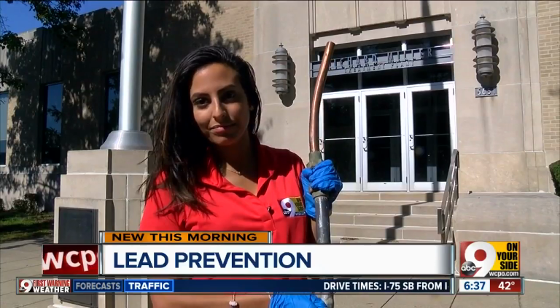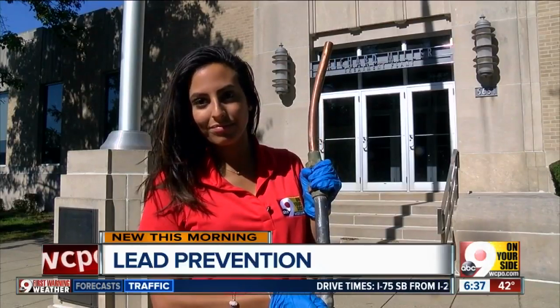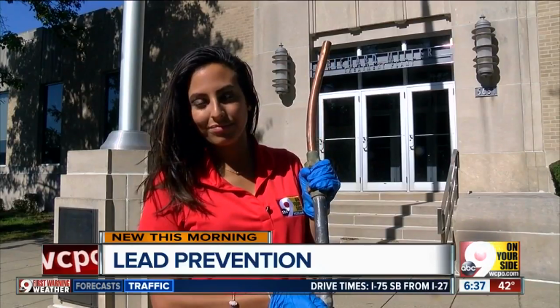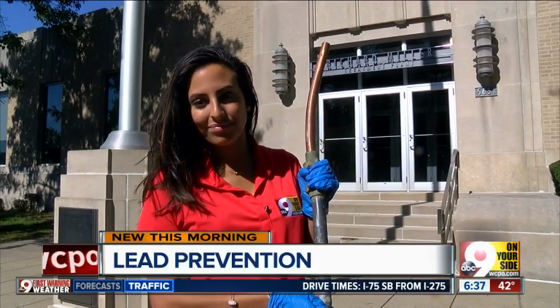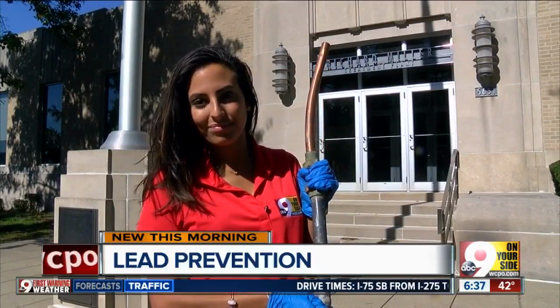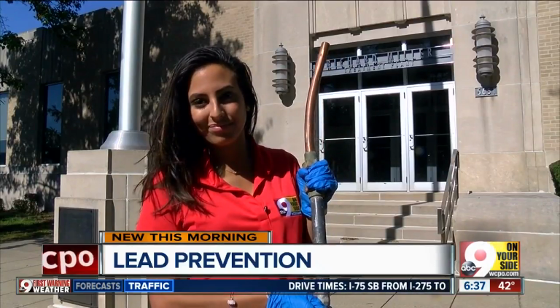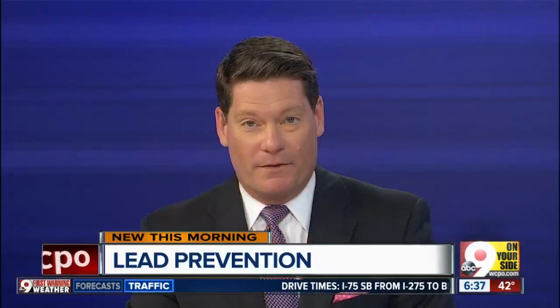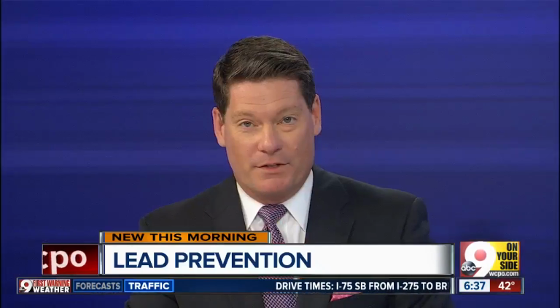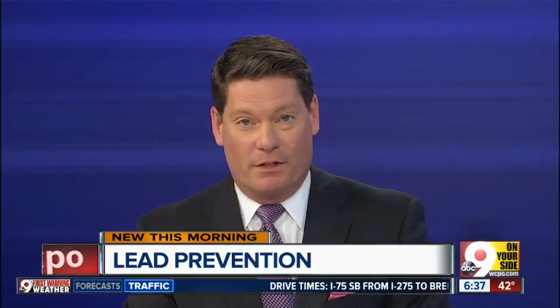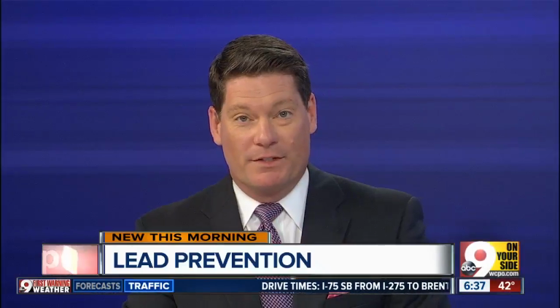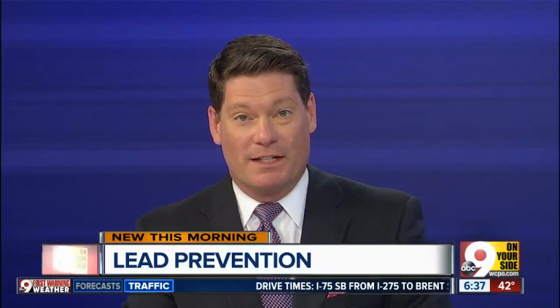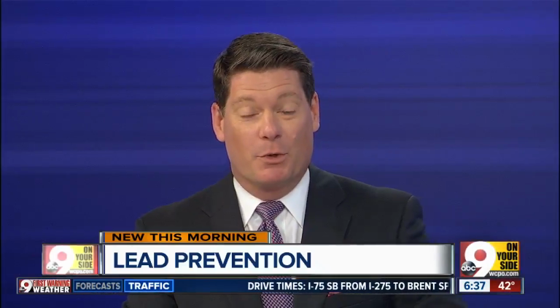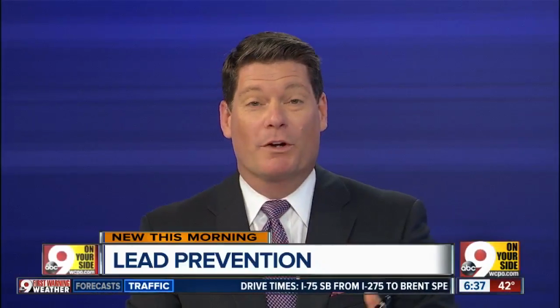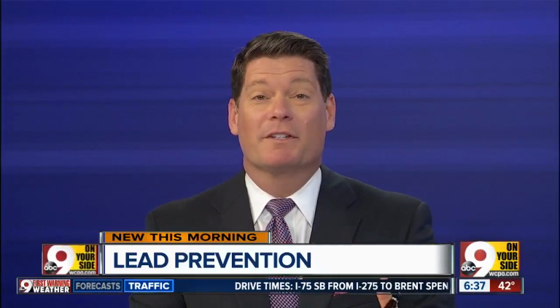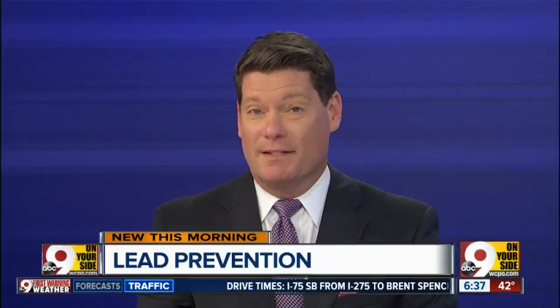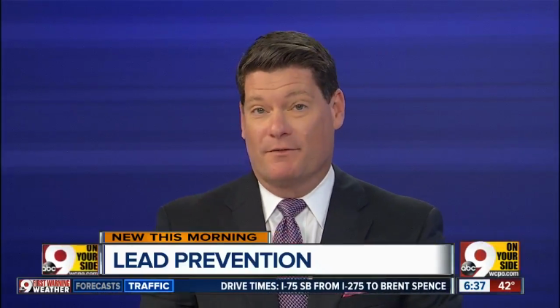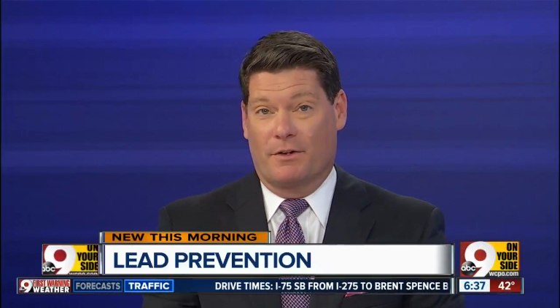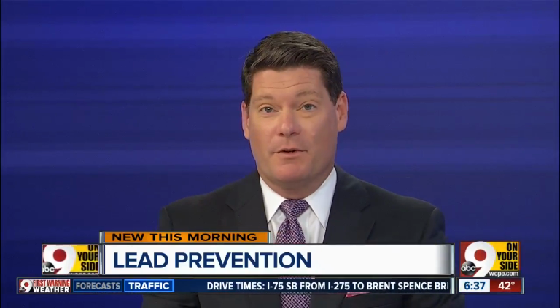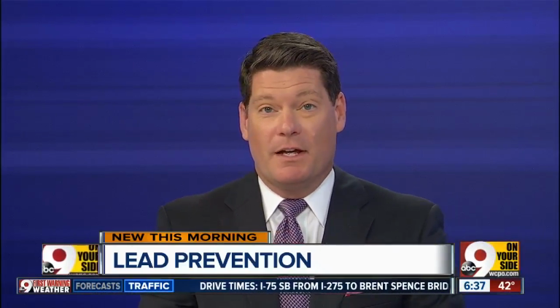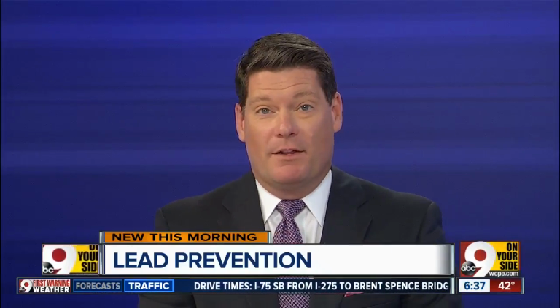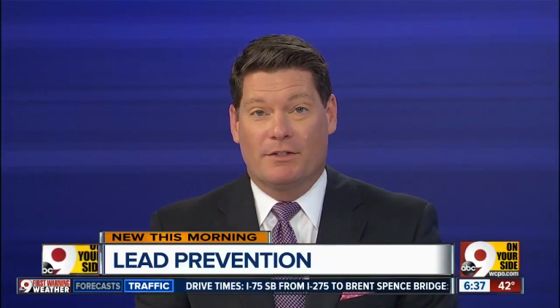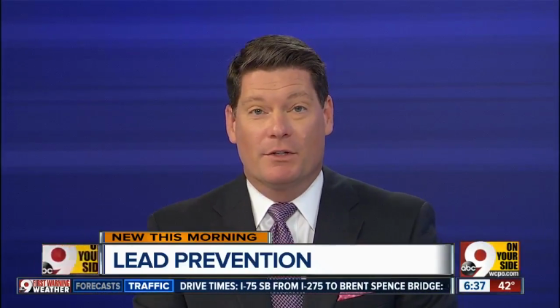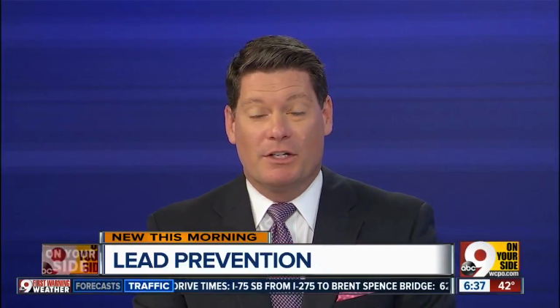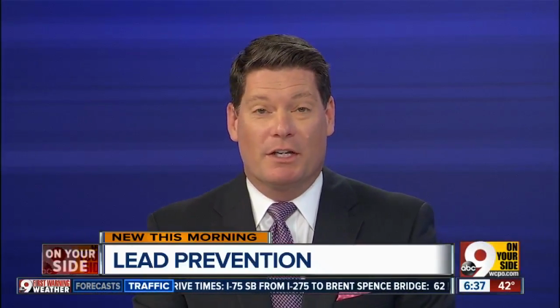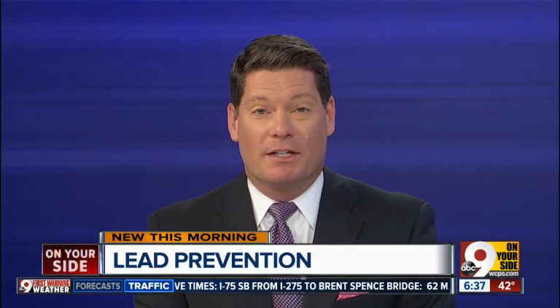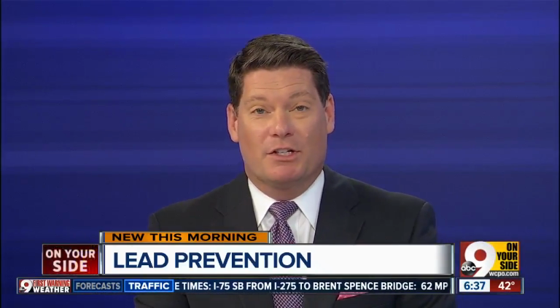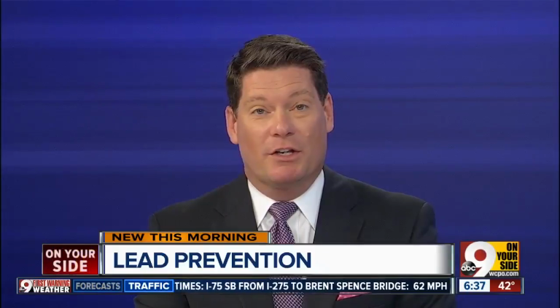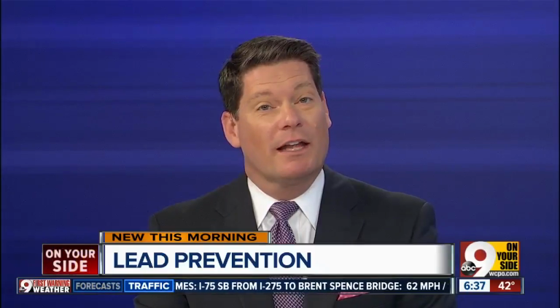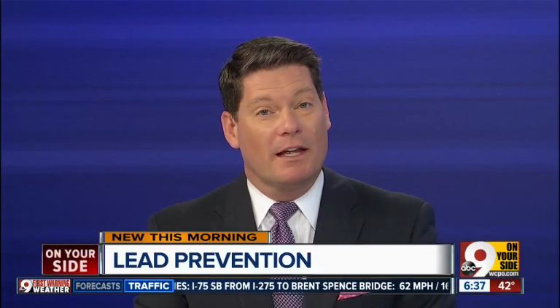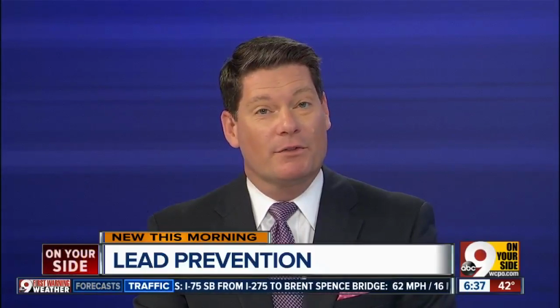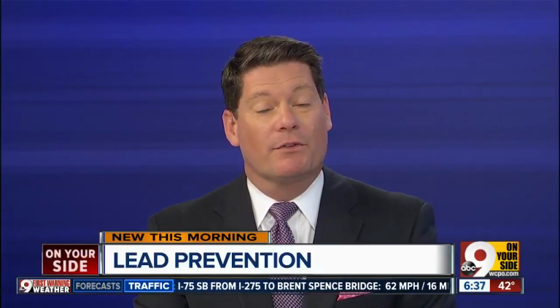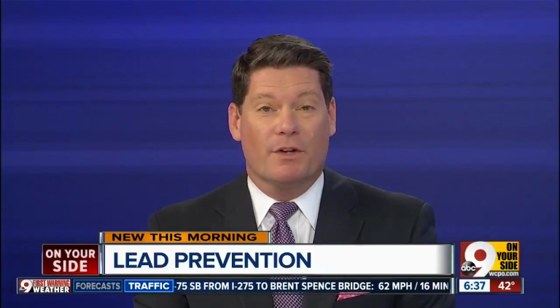Water Works also offers a service to get your water tested for you. They'll send you a kit to check your lead levels for free.